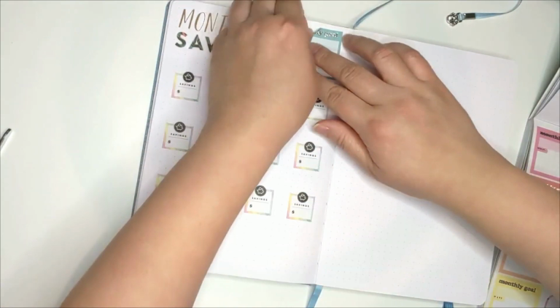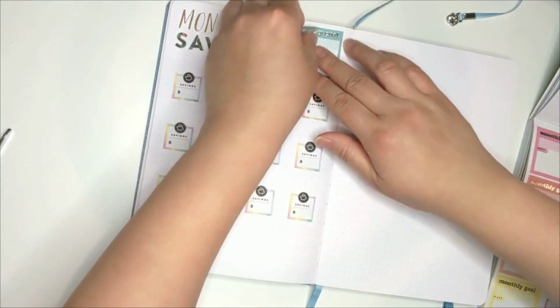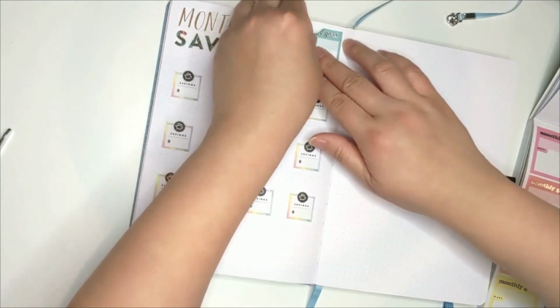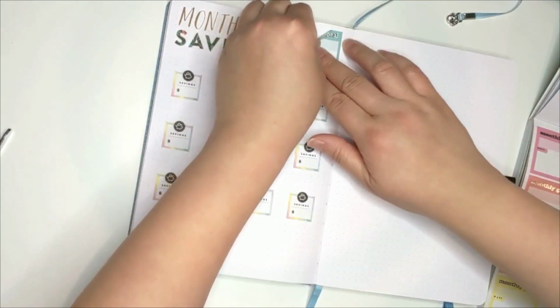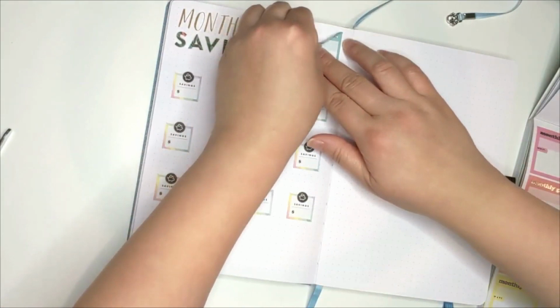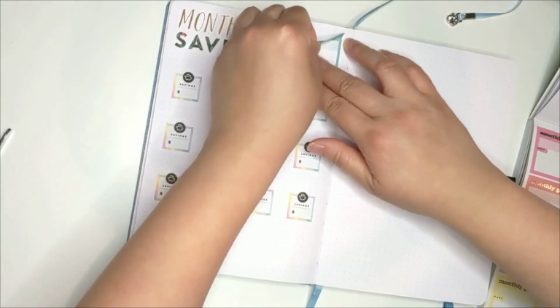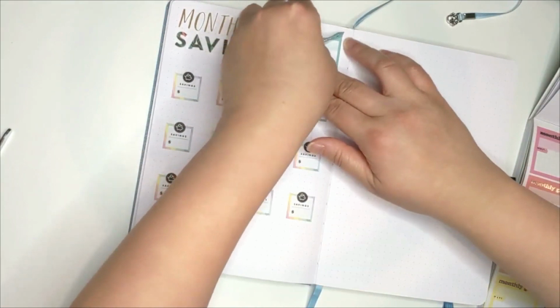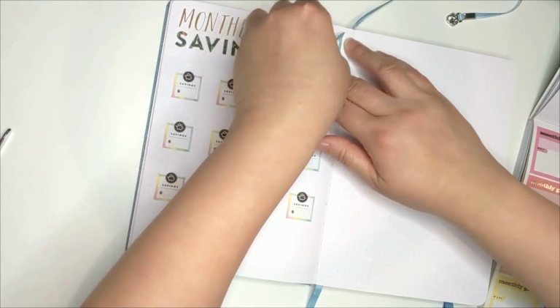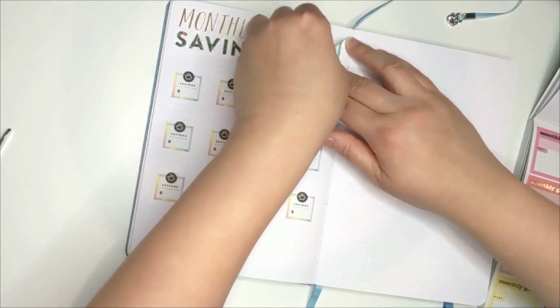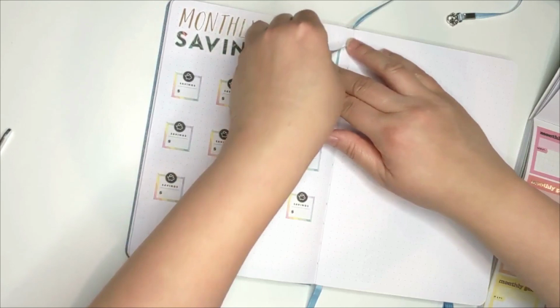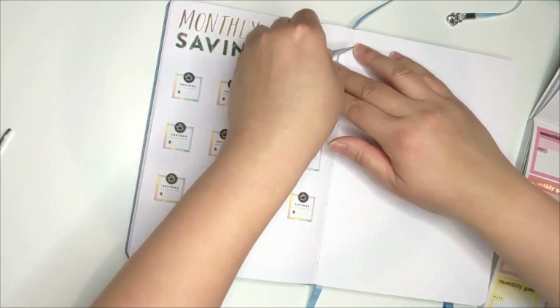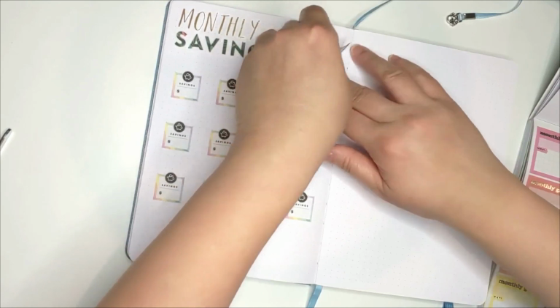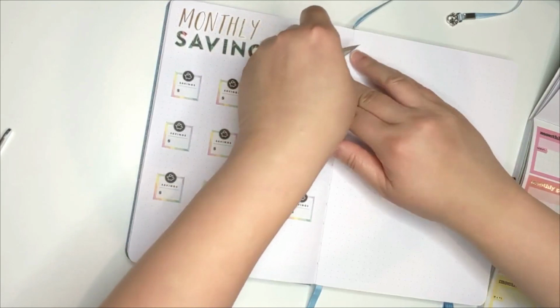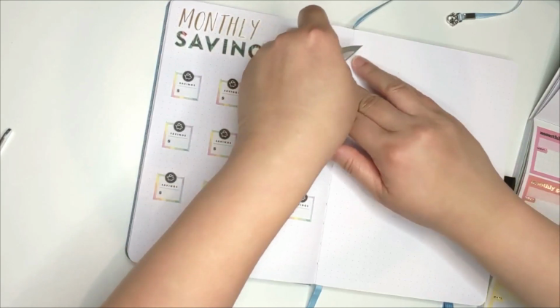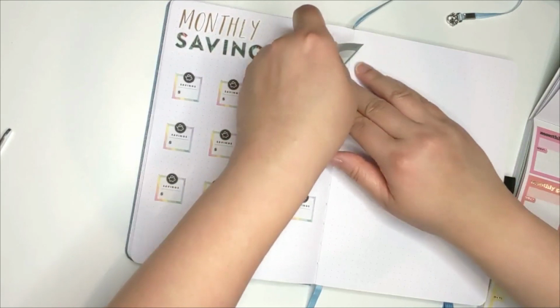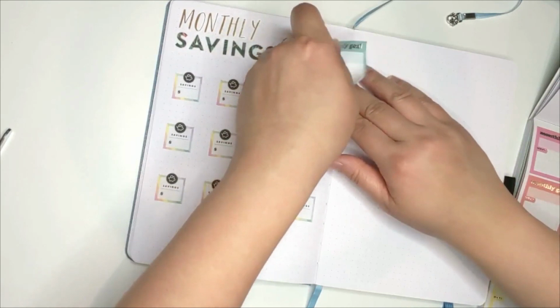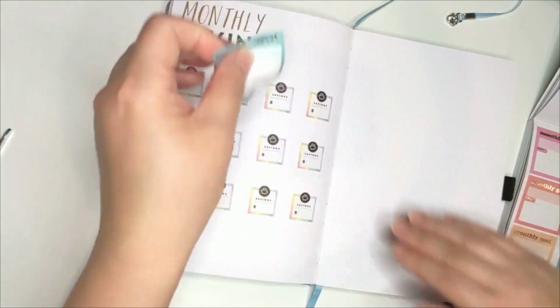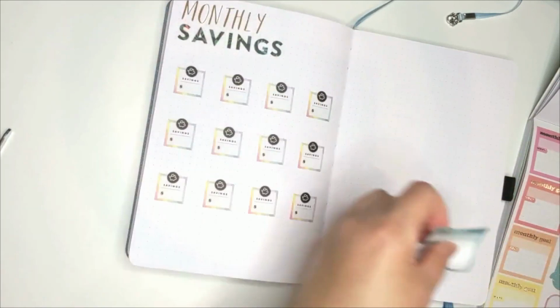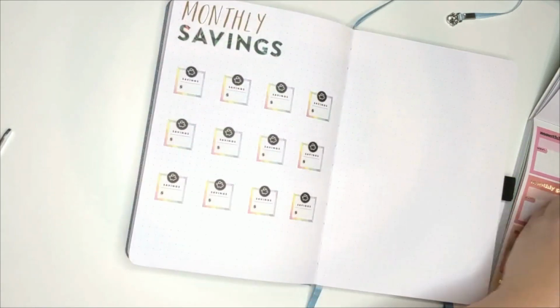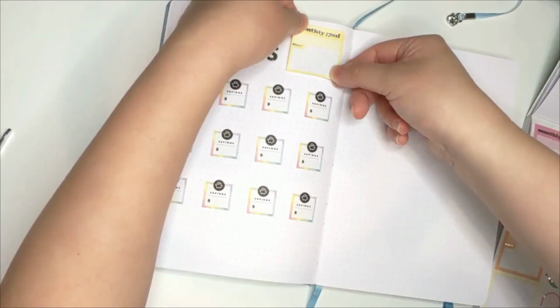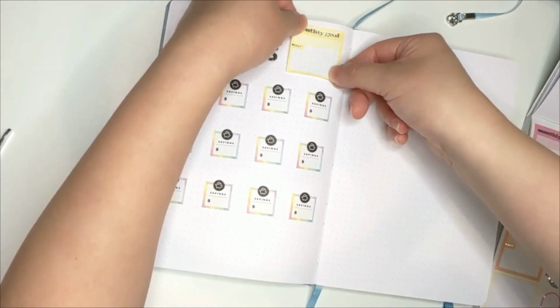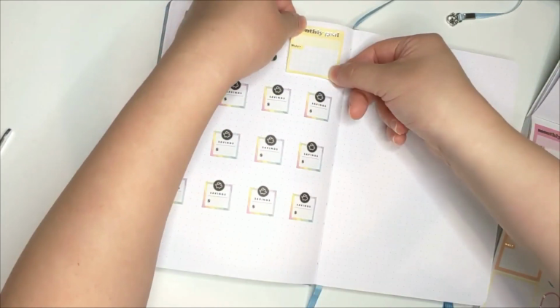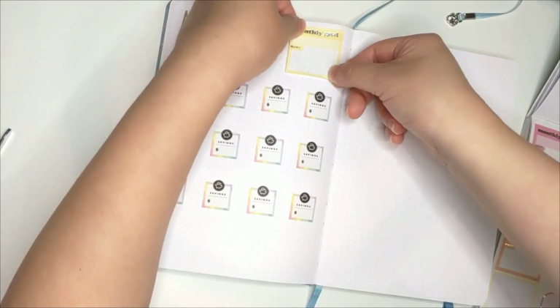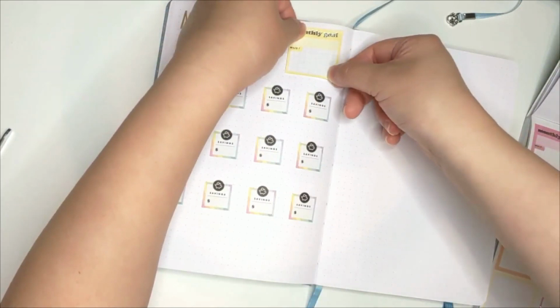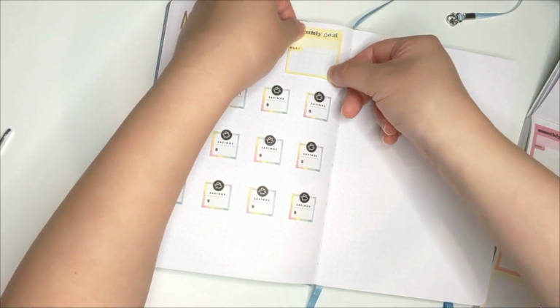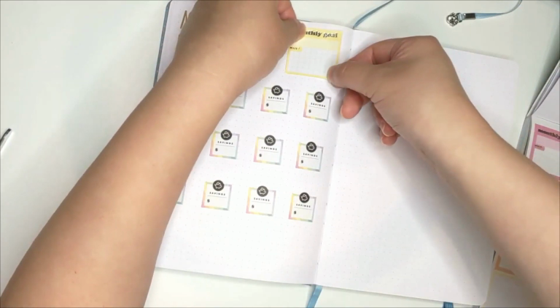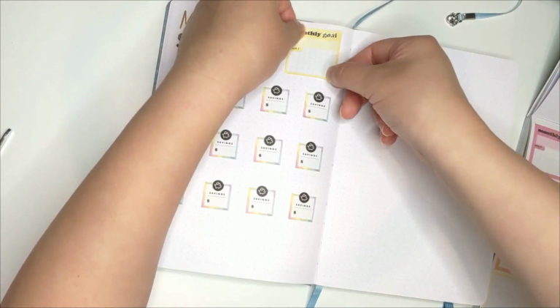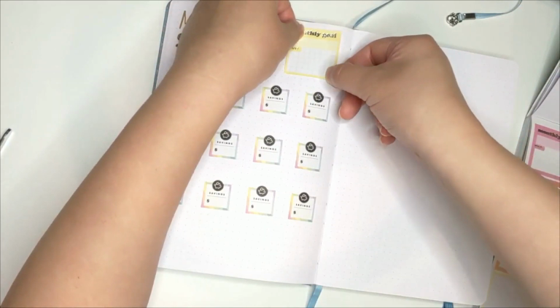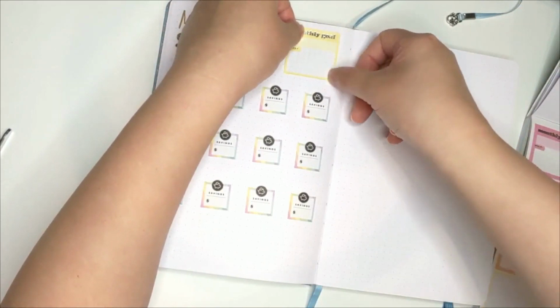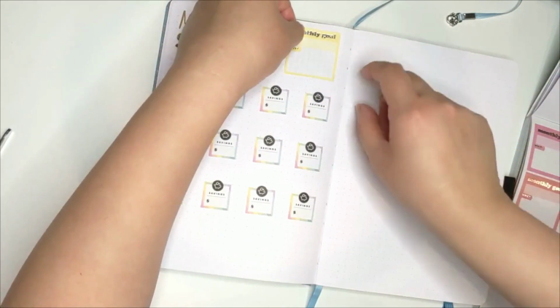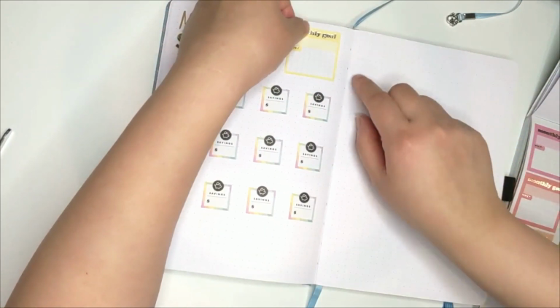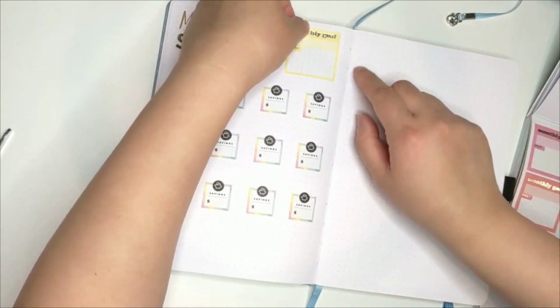I switched out the blue sticker box because I felt the yellow one might match the rest of the stickers better.